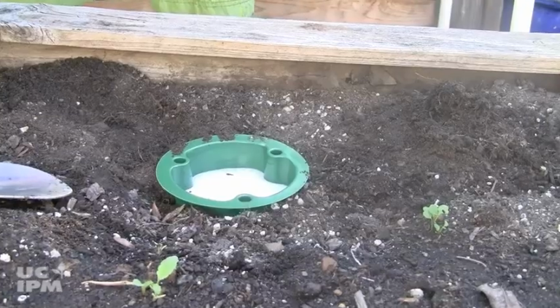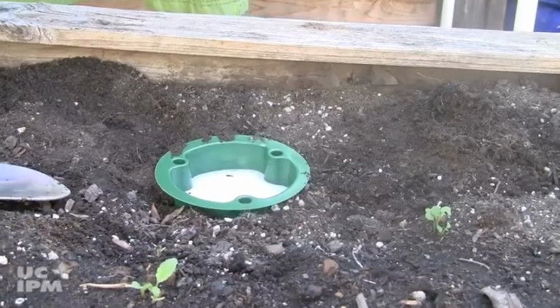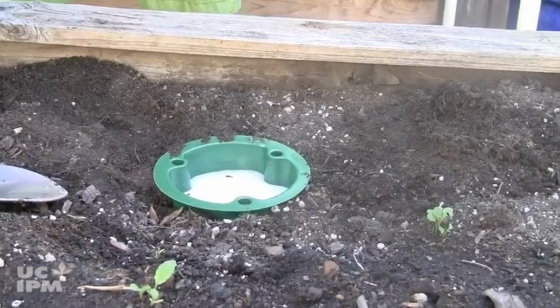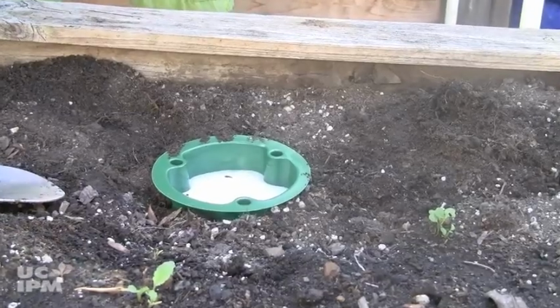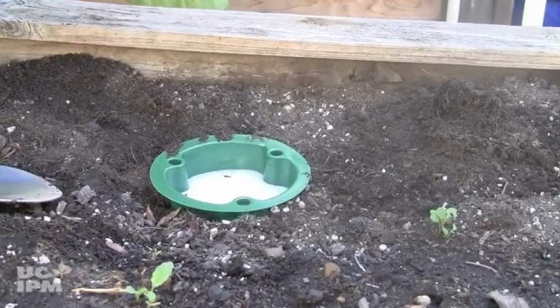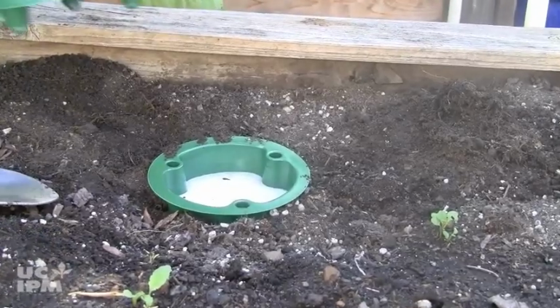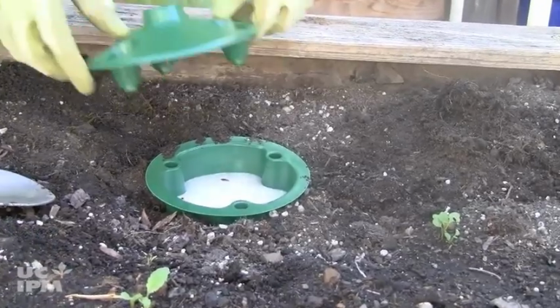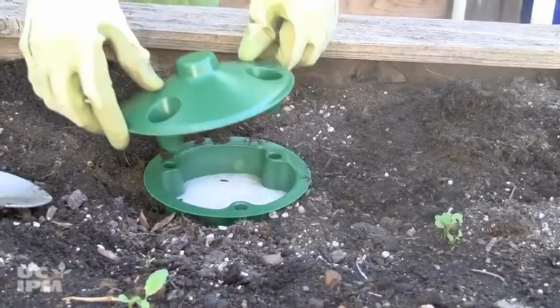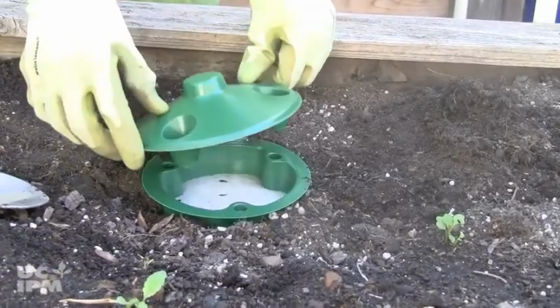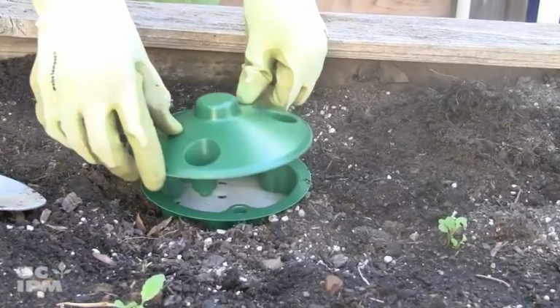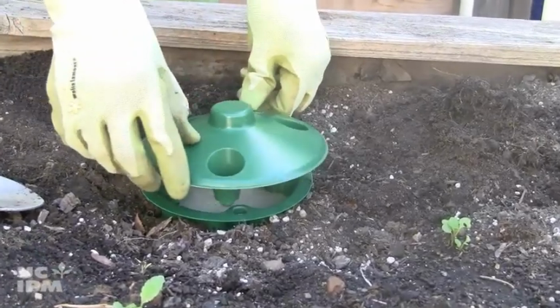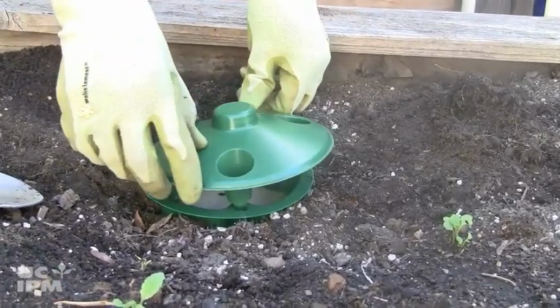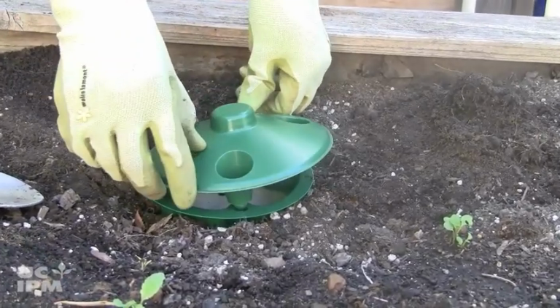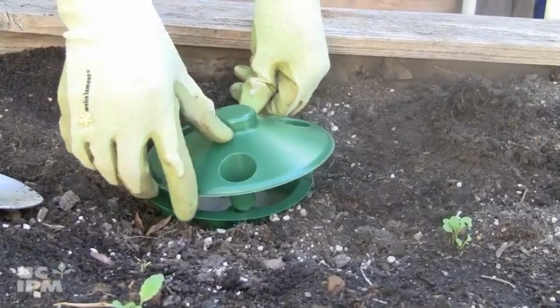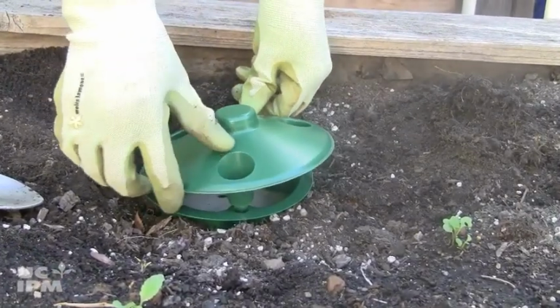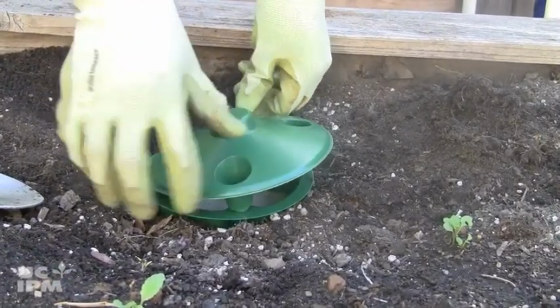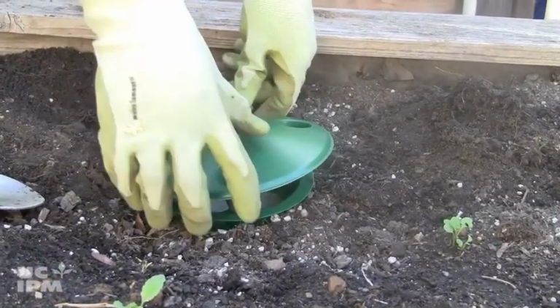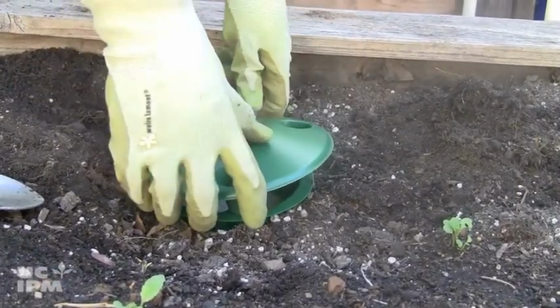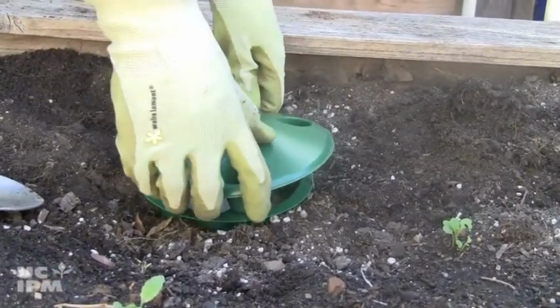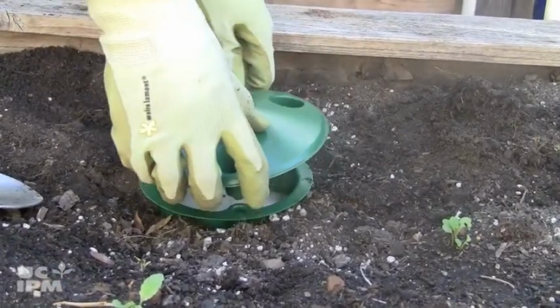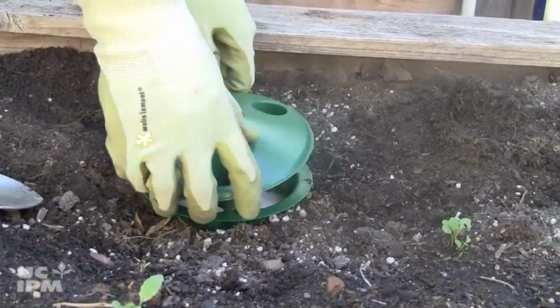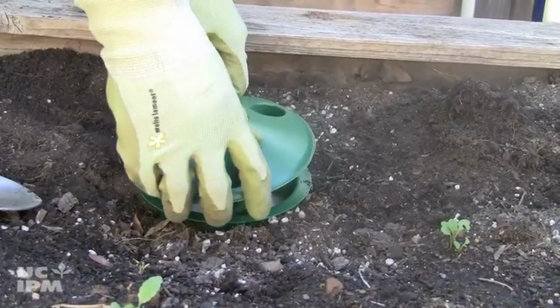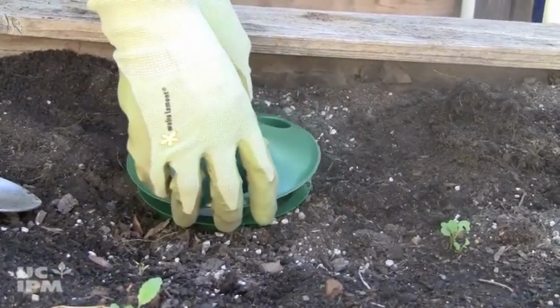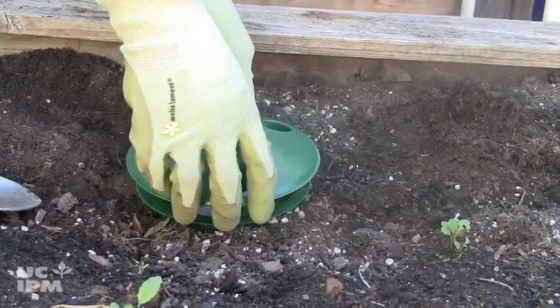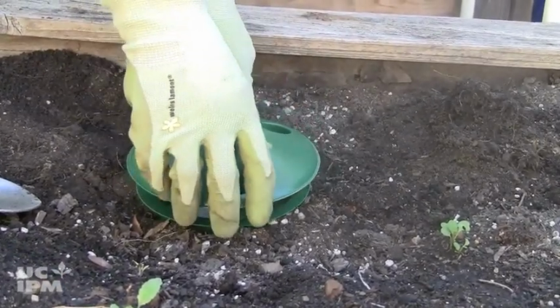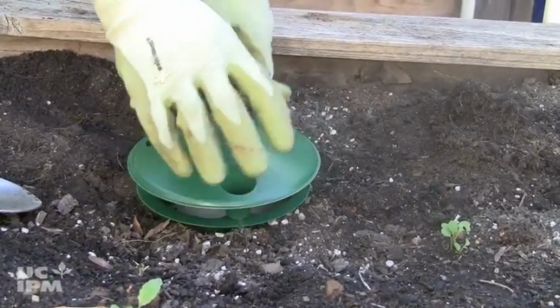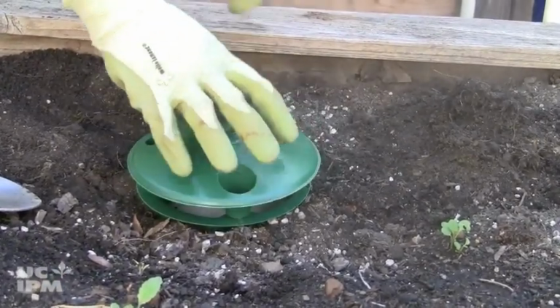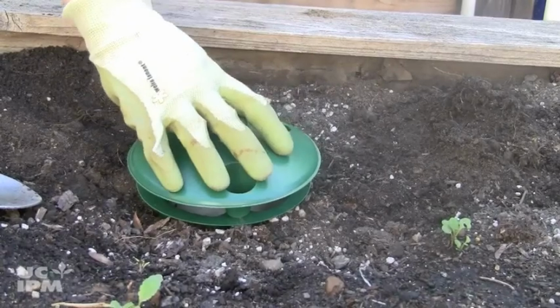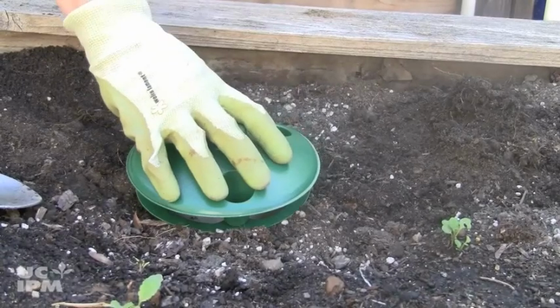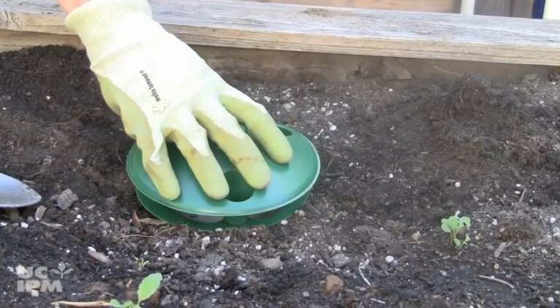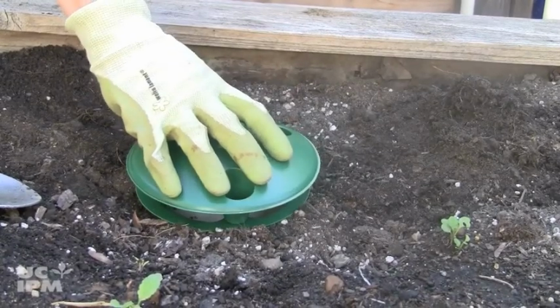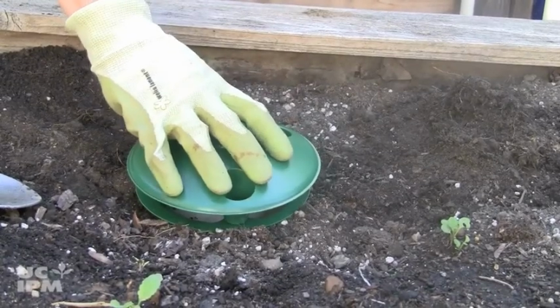These traps attract slugs and snails for only a few feet, so you may want to install several of them around your yard.